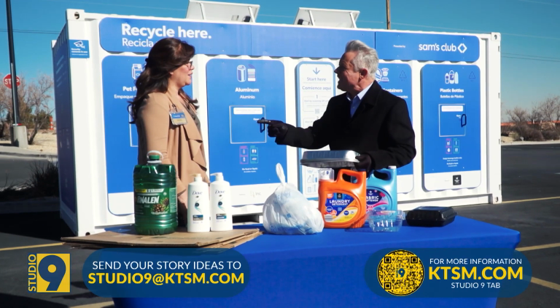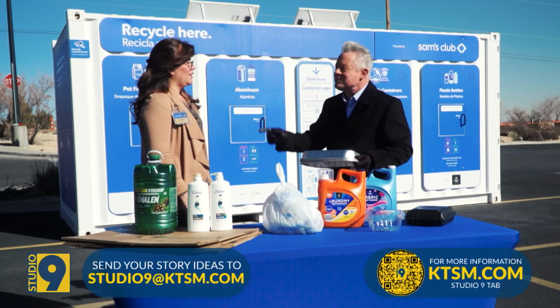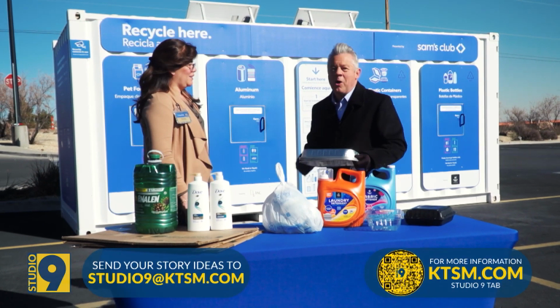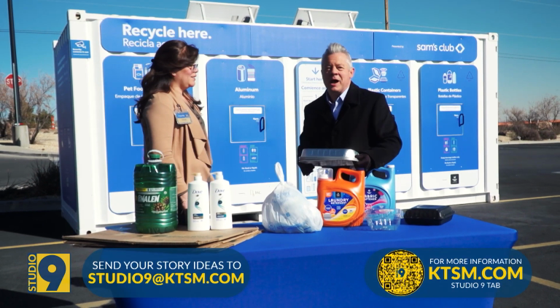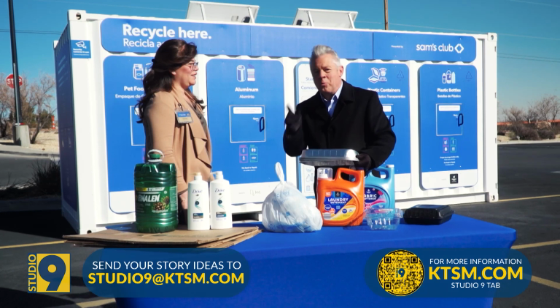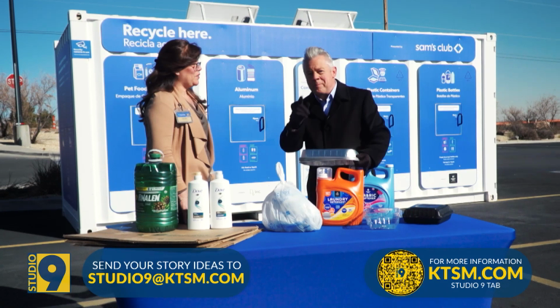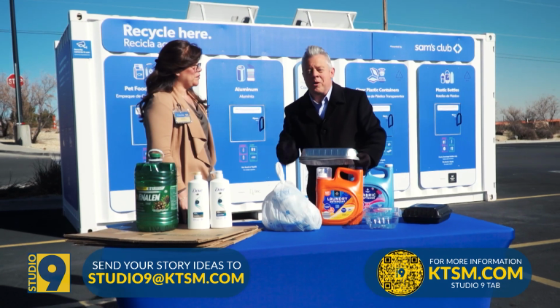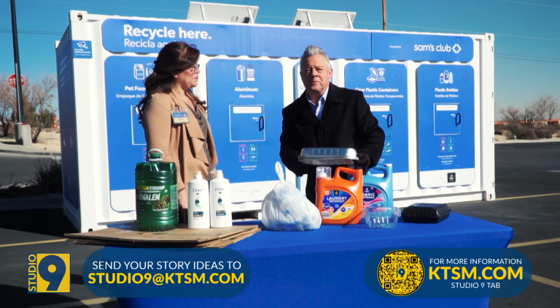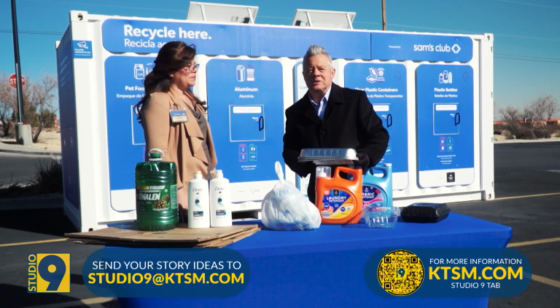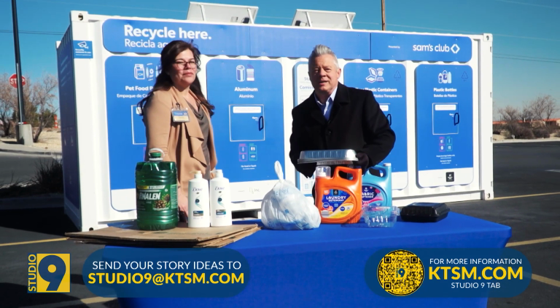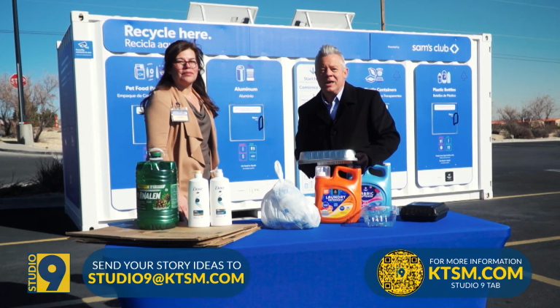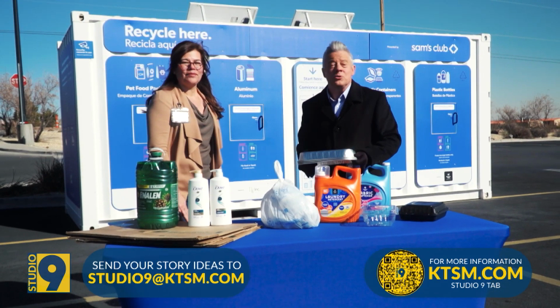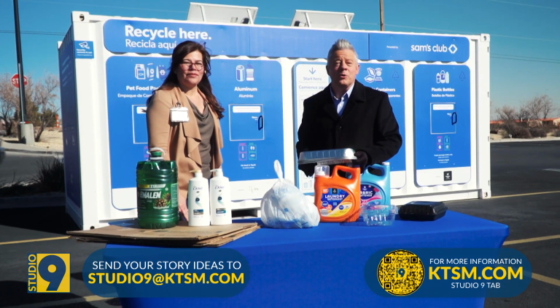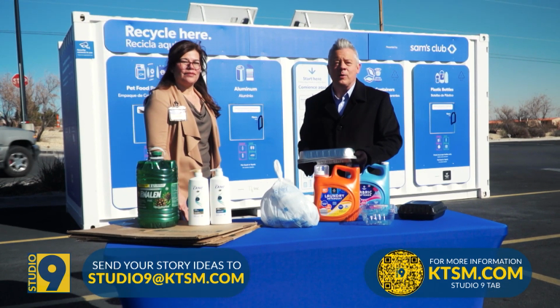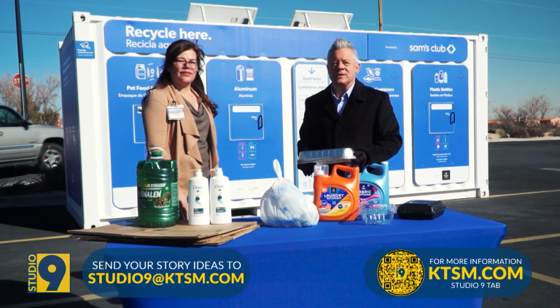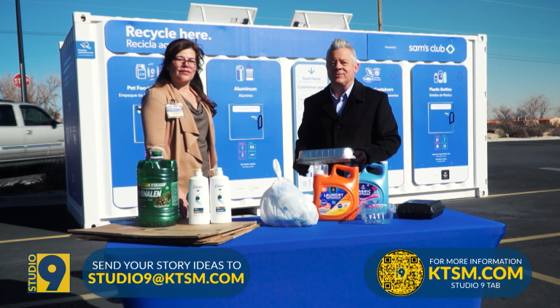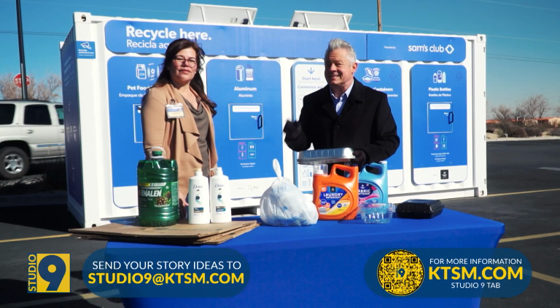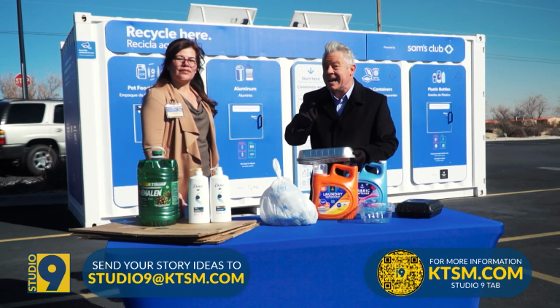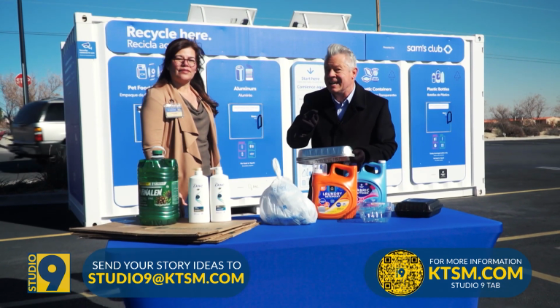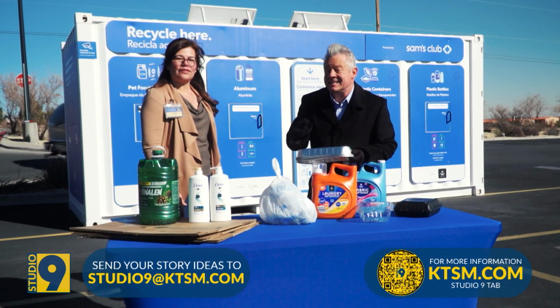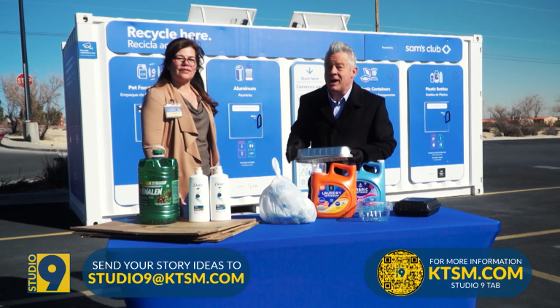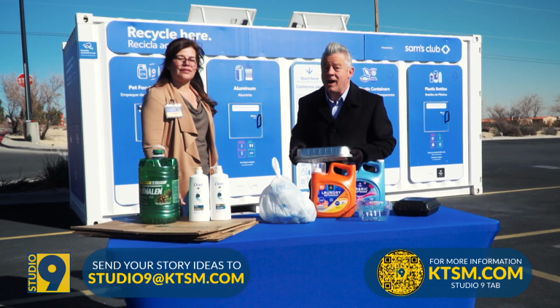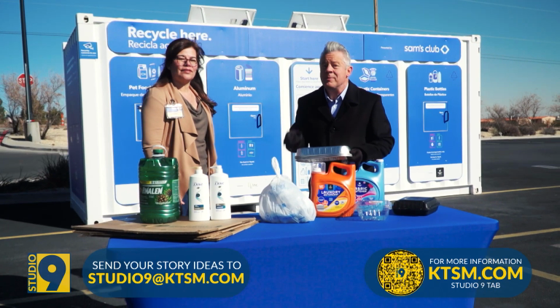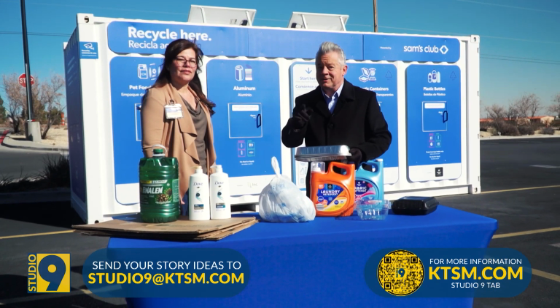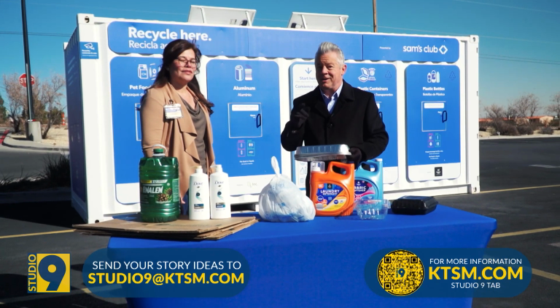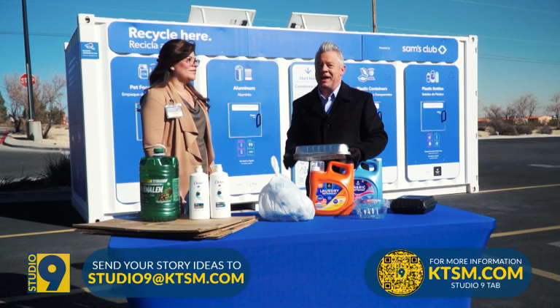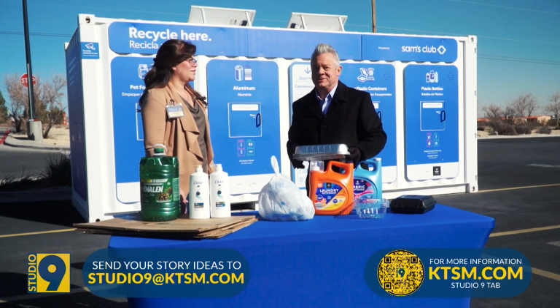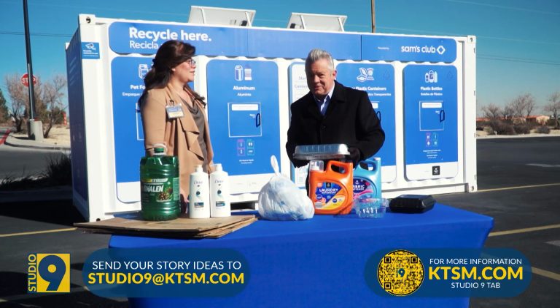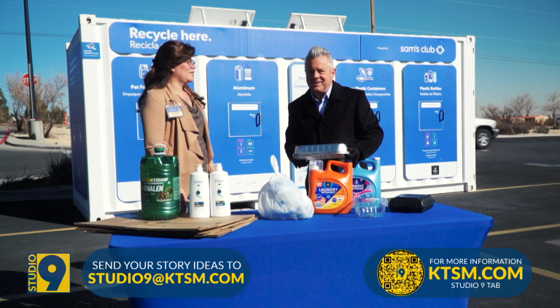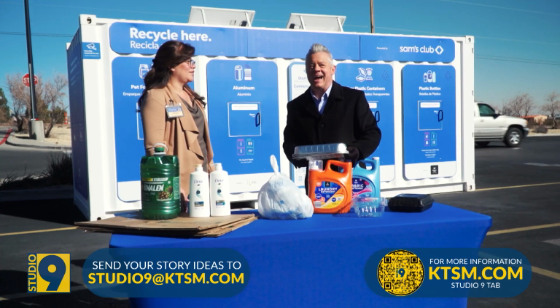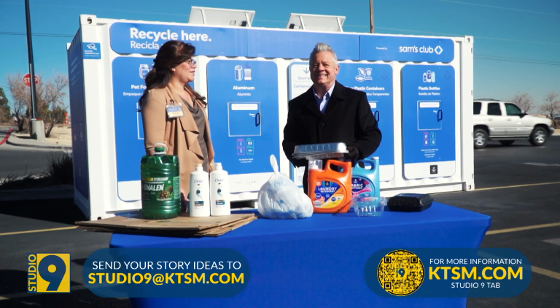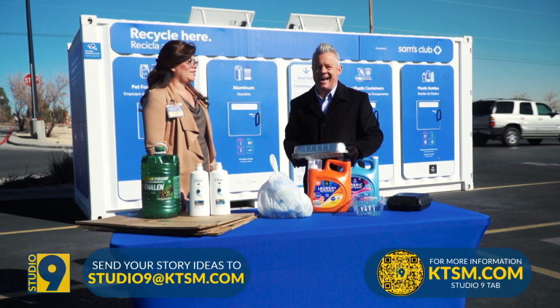For more information, go to ktsm.com and click on the Studio 9 tab.